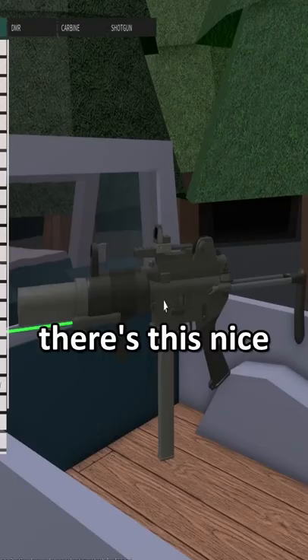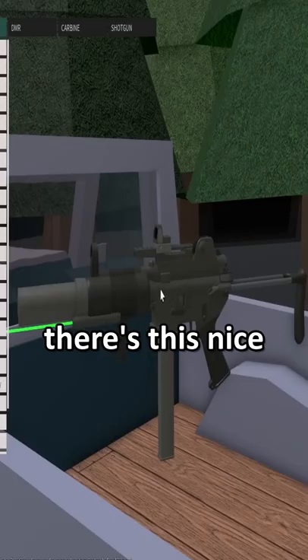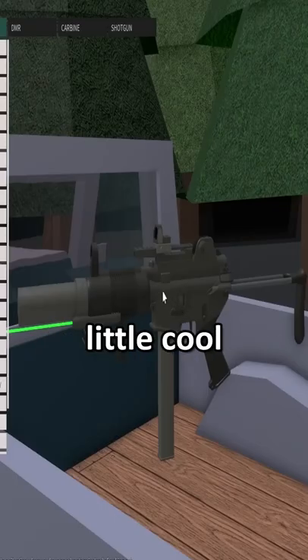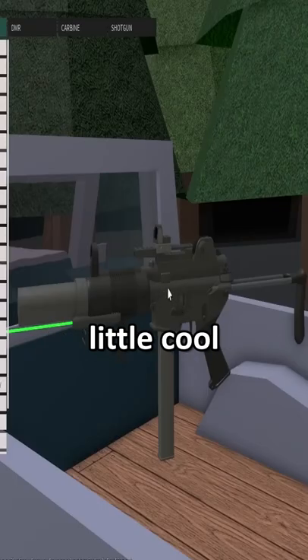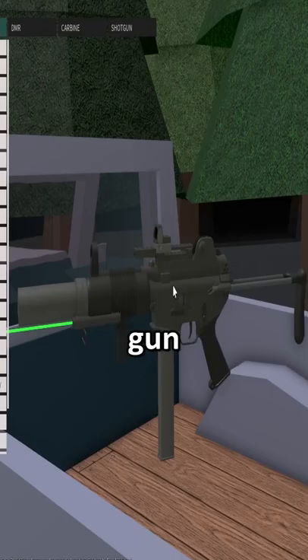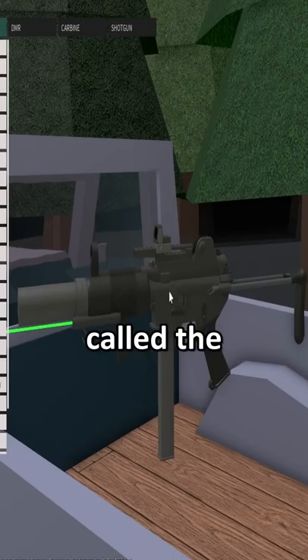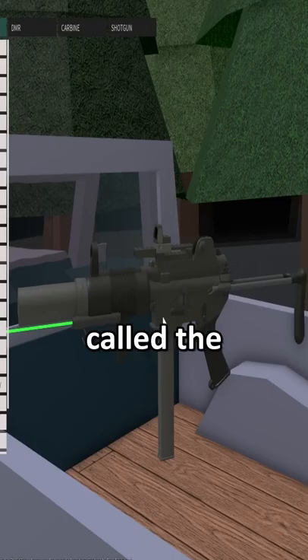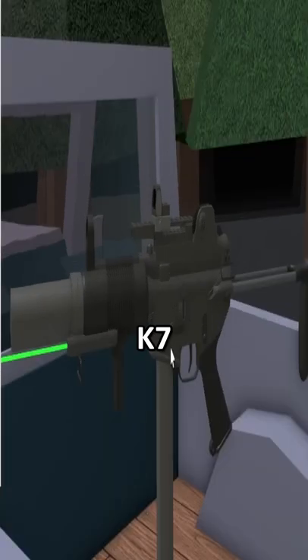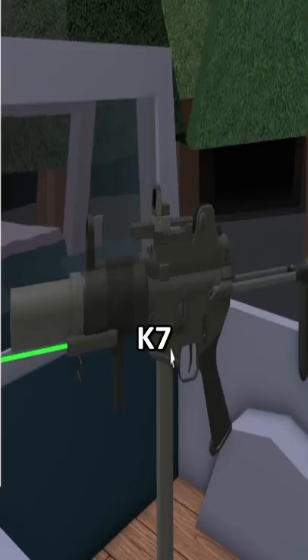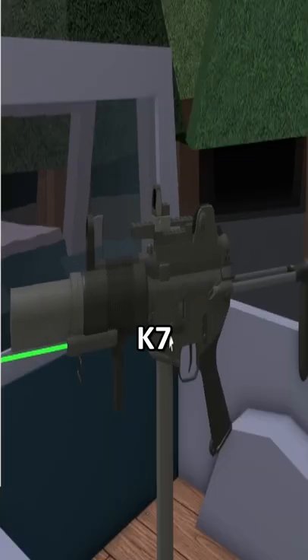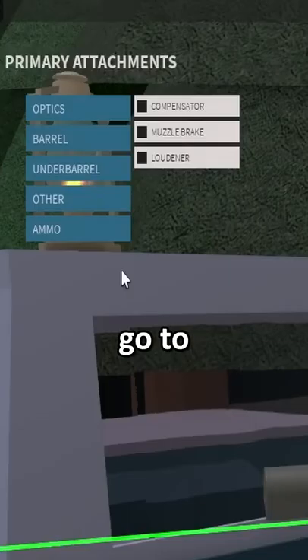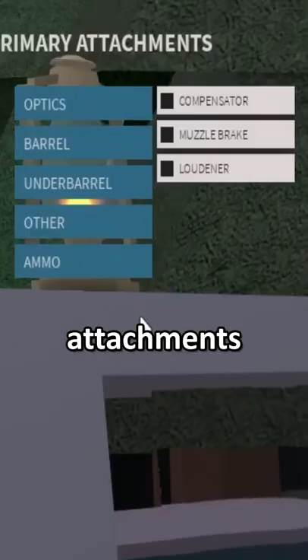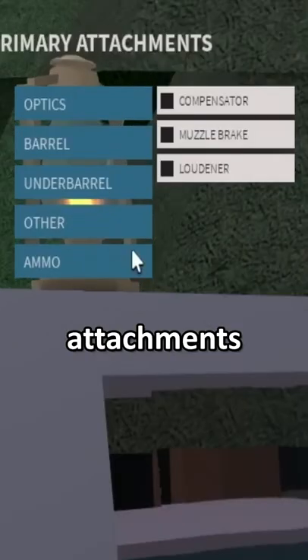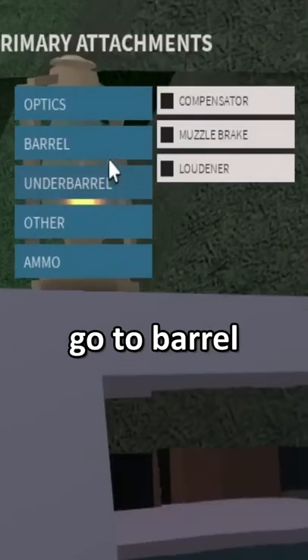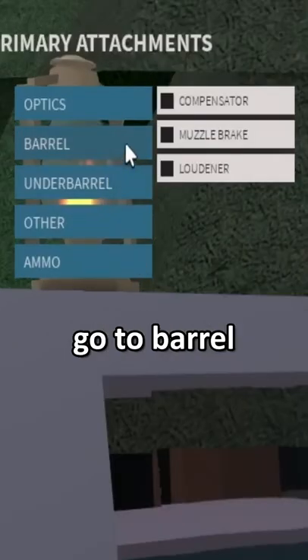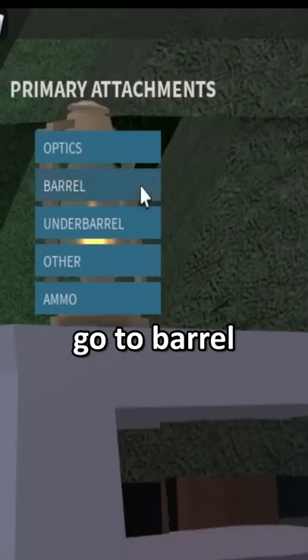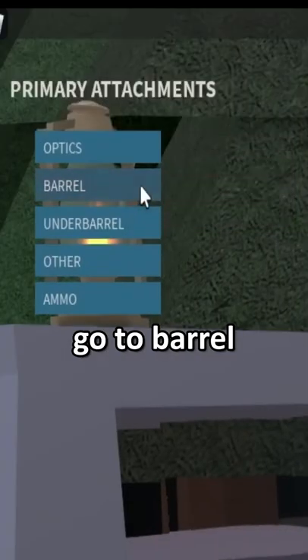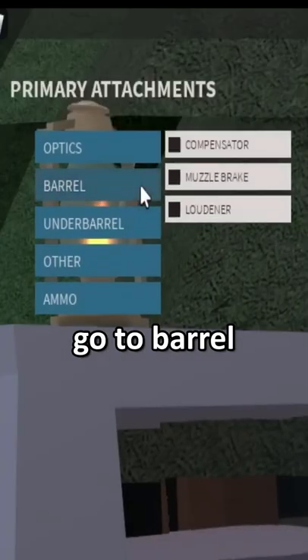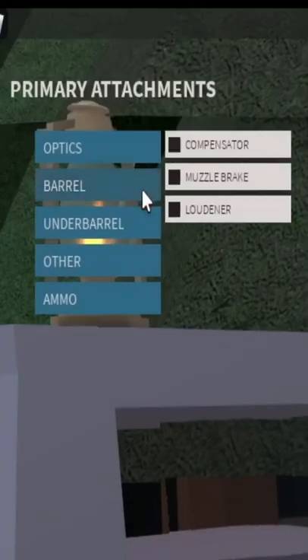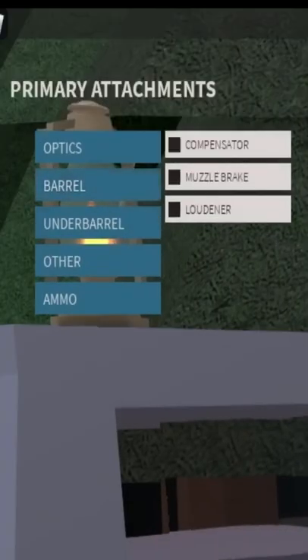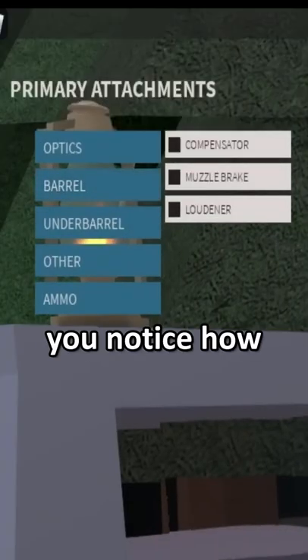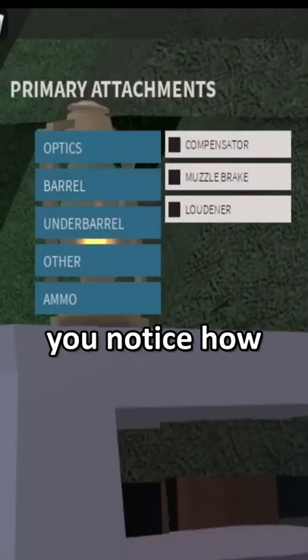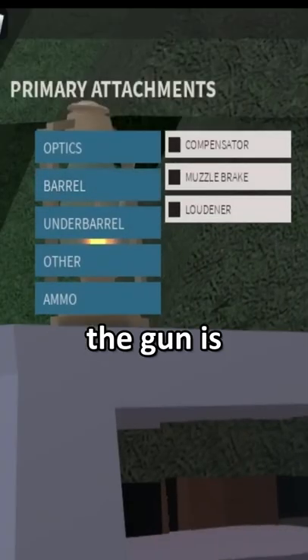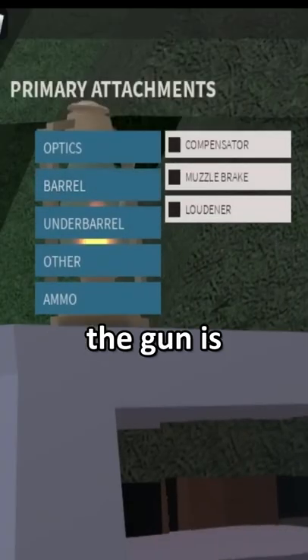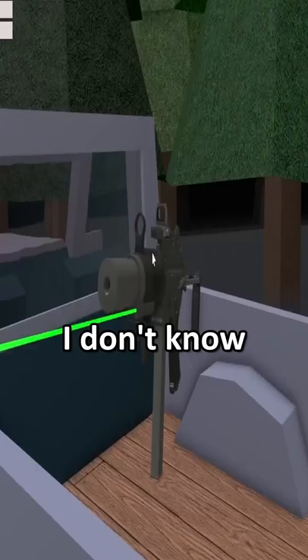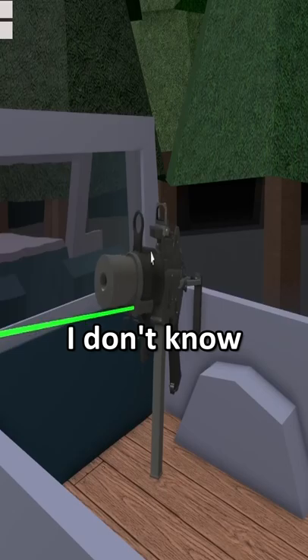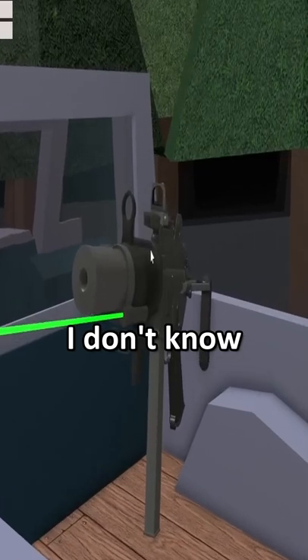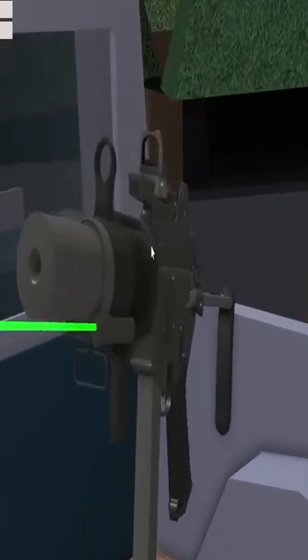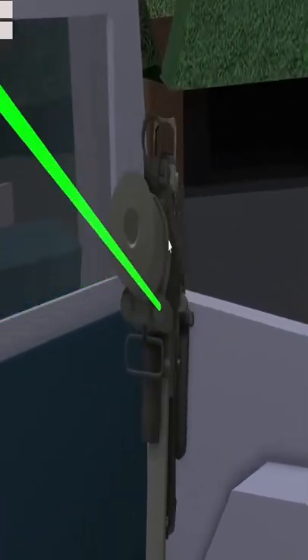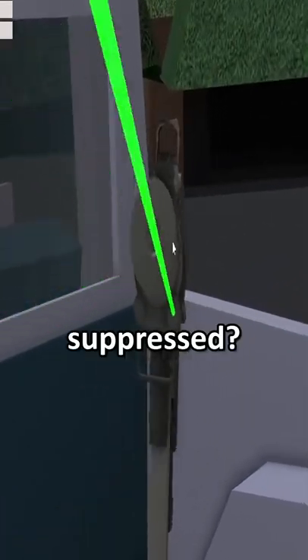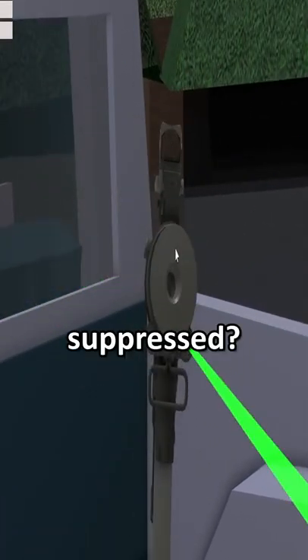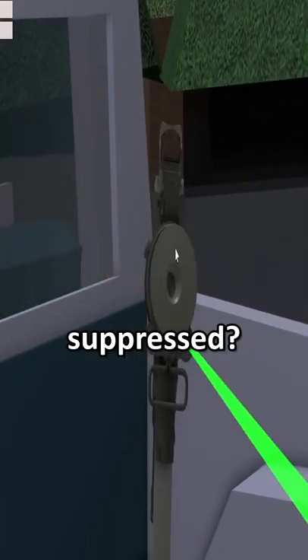There's this nice little cool gun called the K7. Go to attachments, go to barrel. You notice how the gun is suppressed.